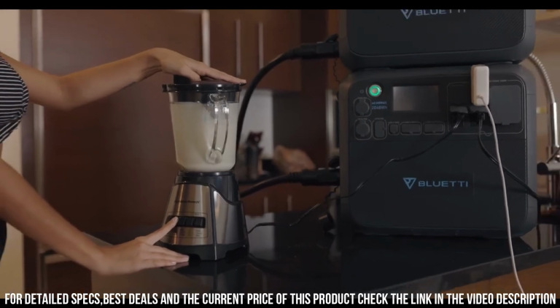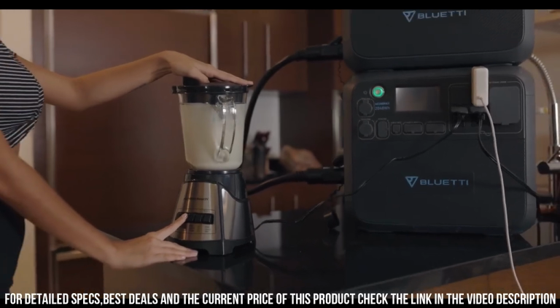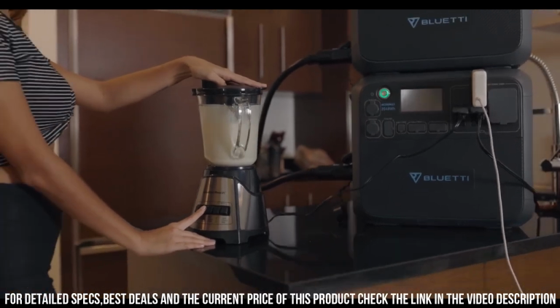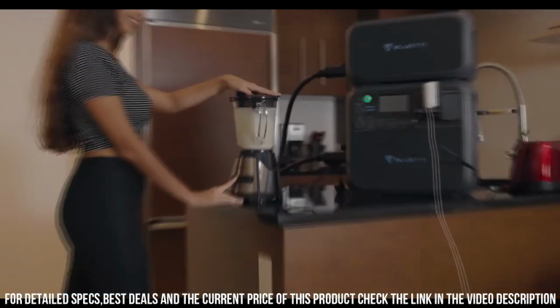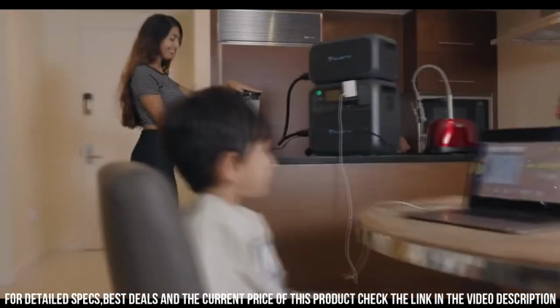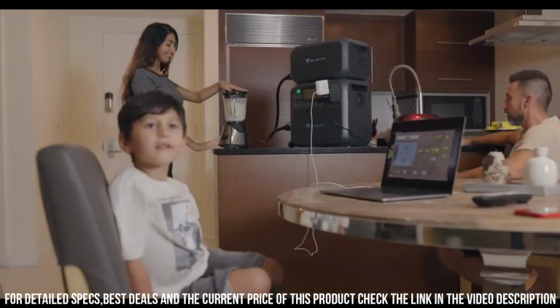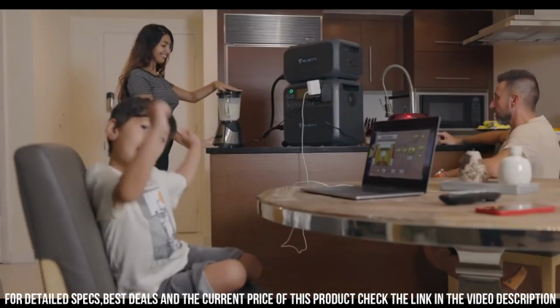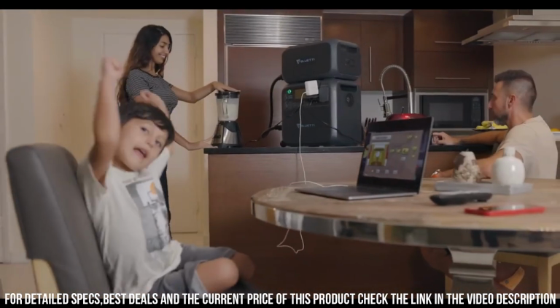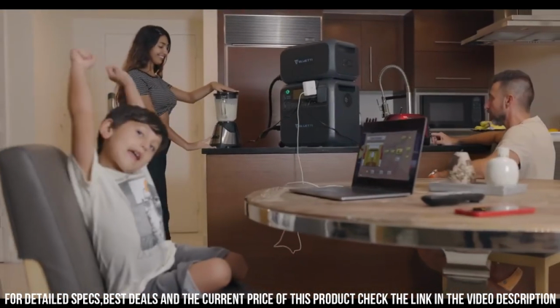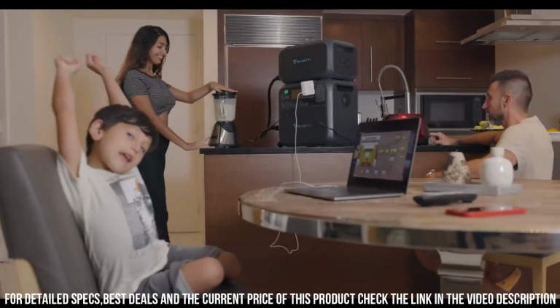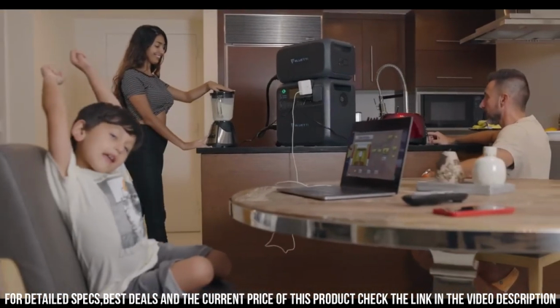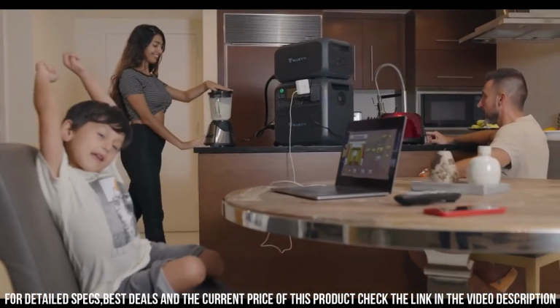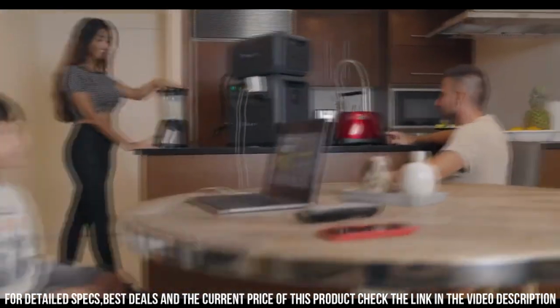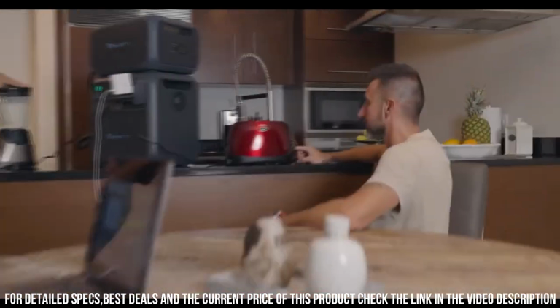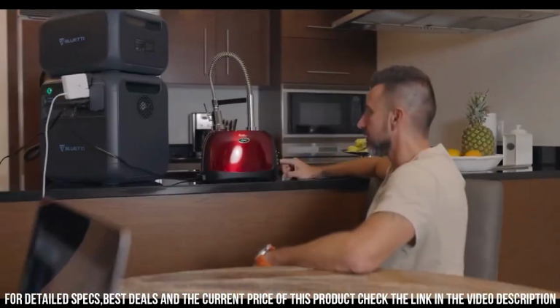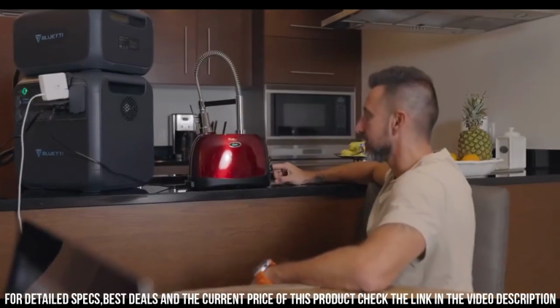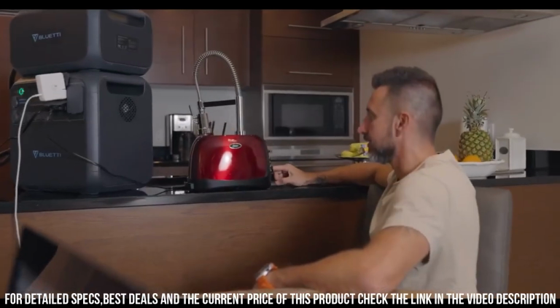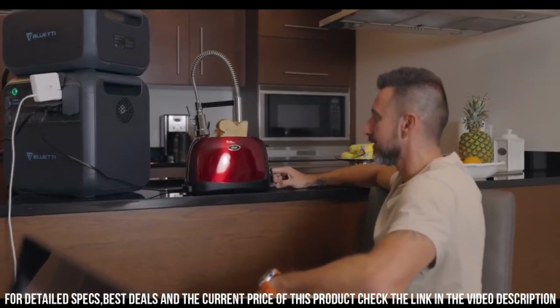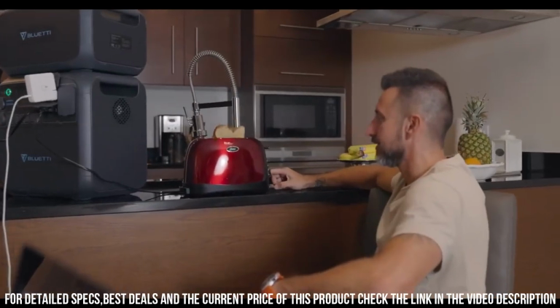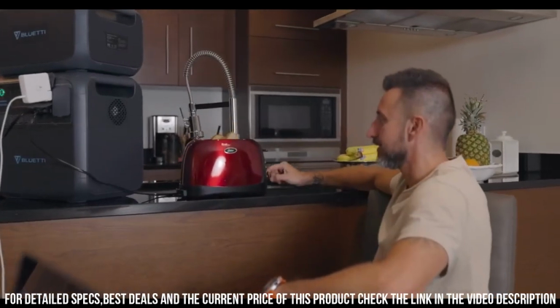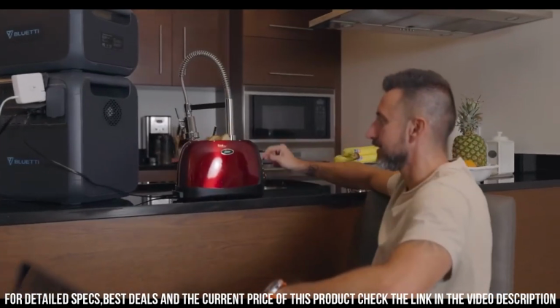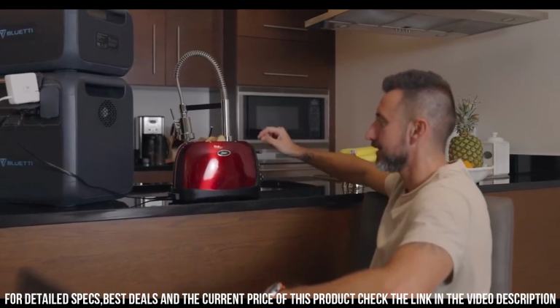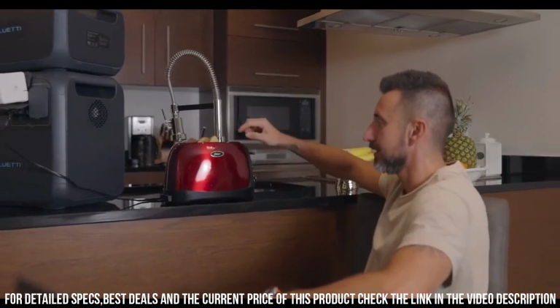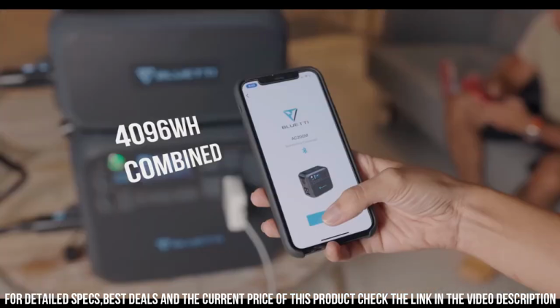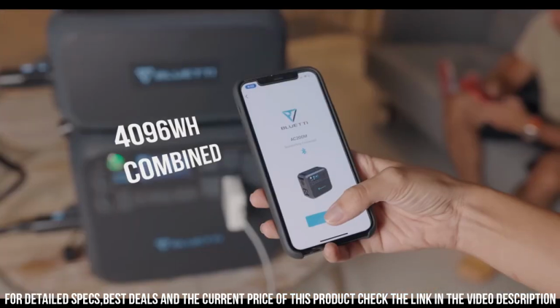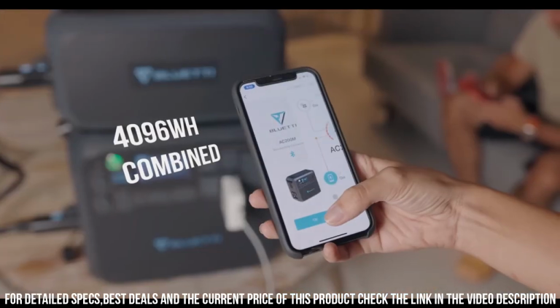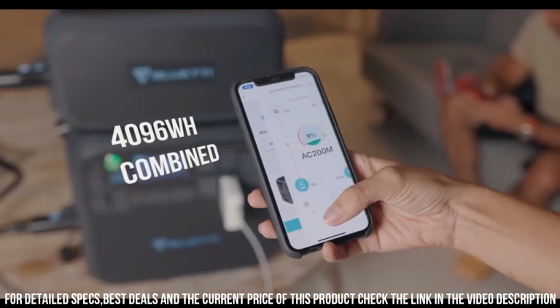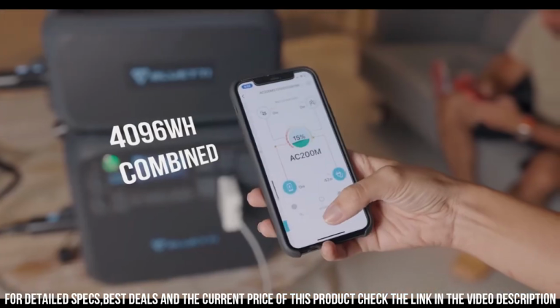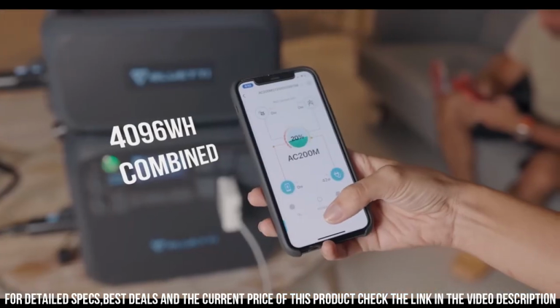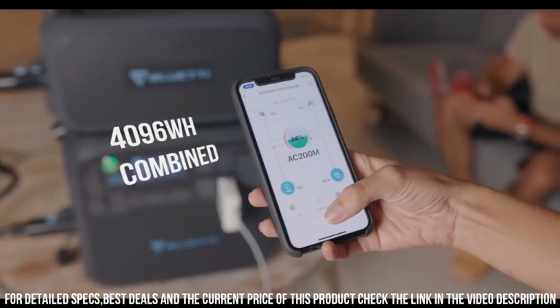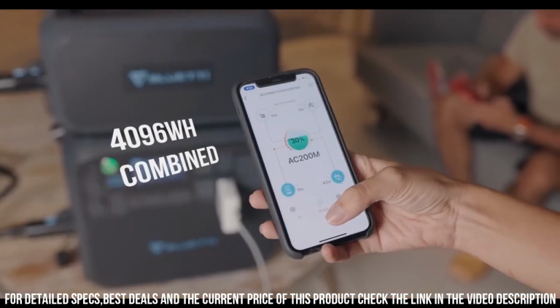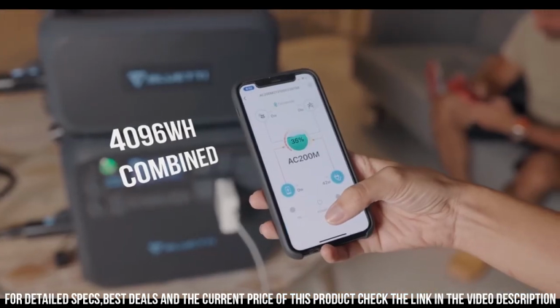Don't let power limitations hold you back. Unleash the power of the BlueDi AC200 Max Power Station today.